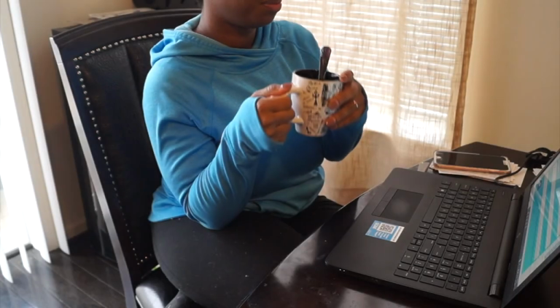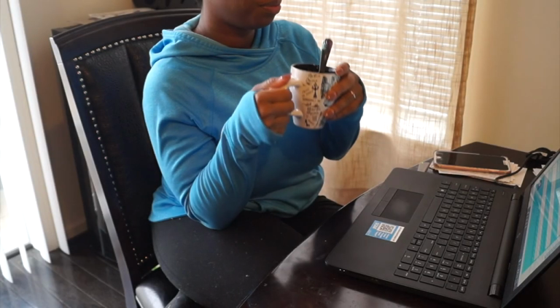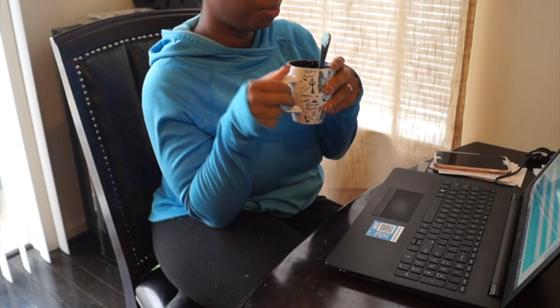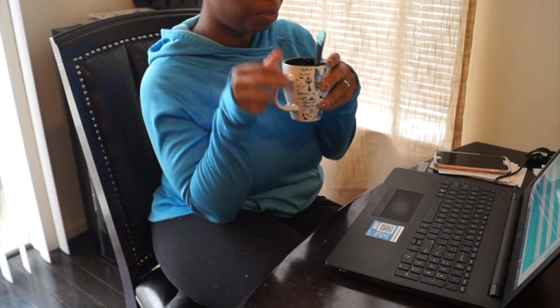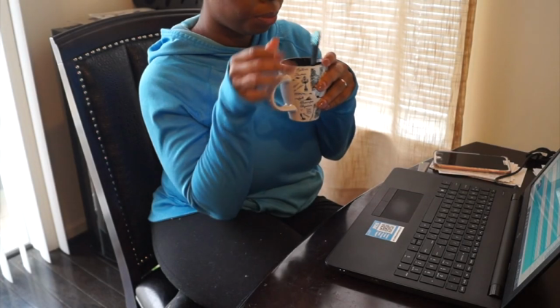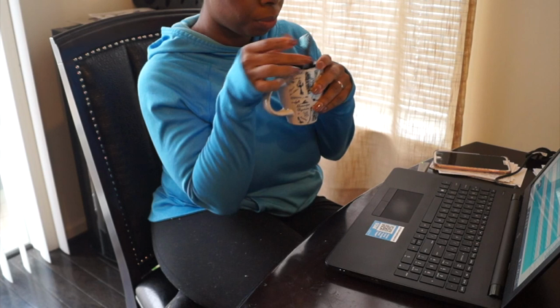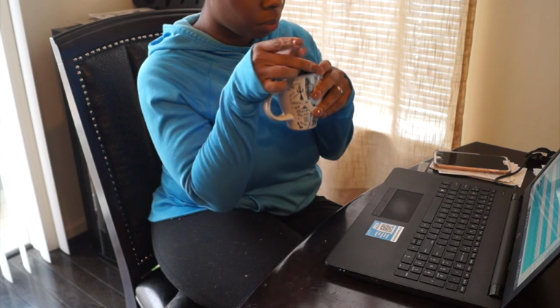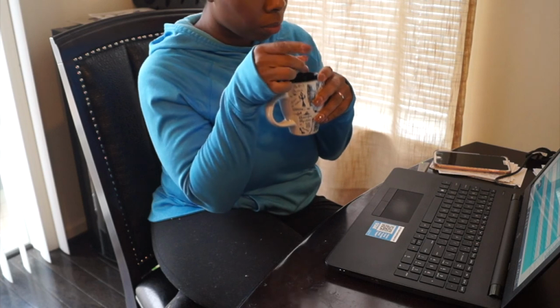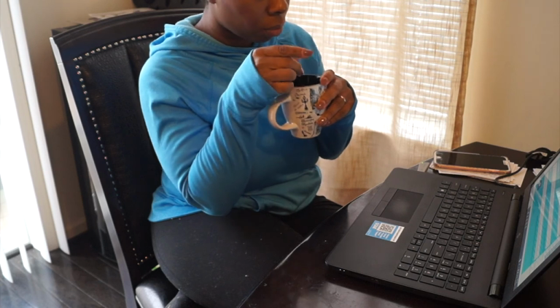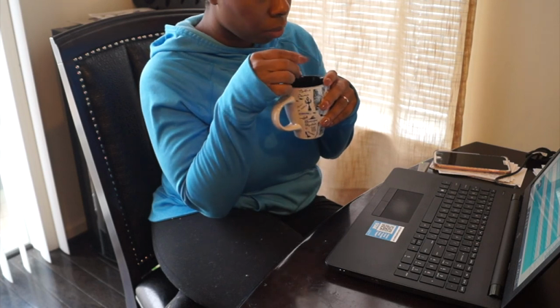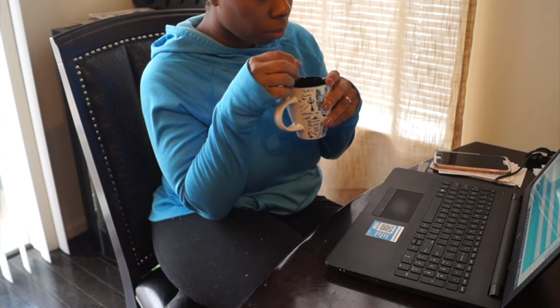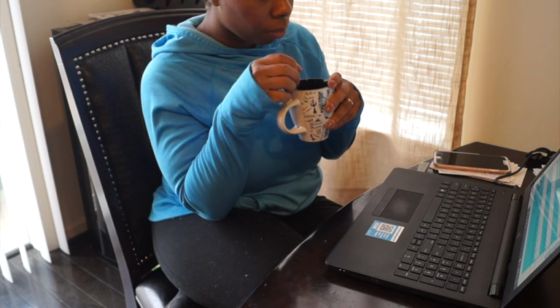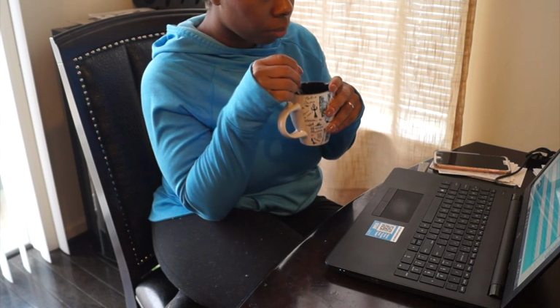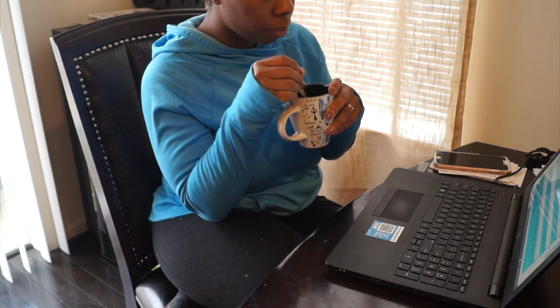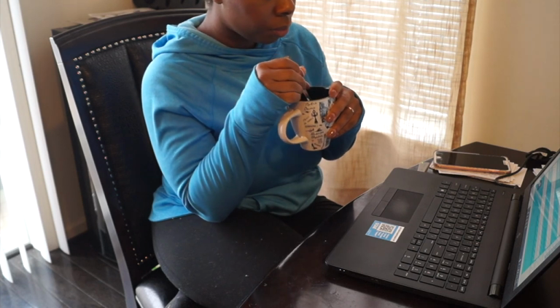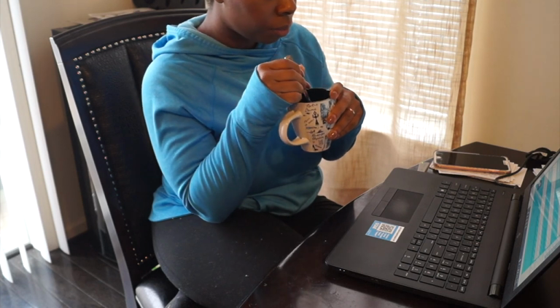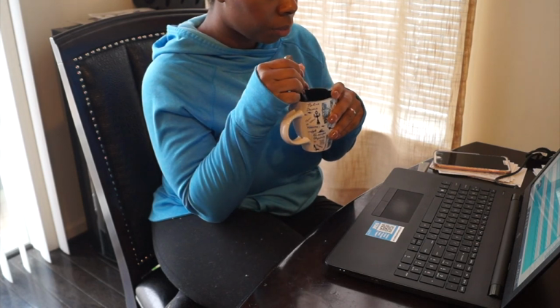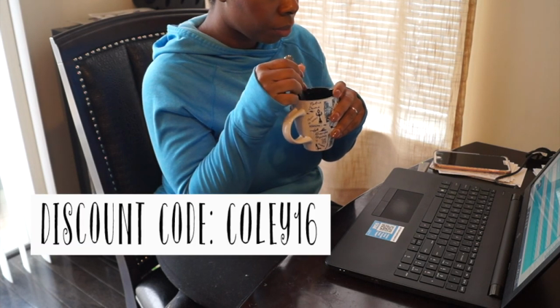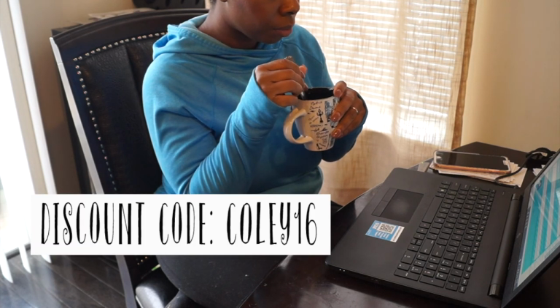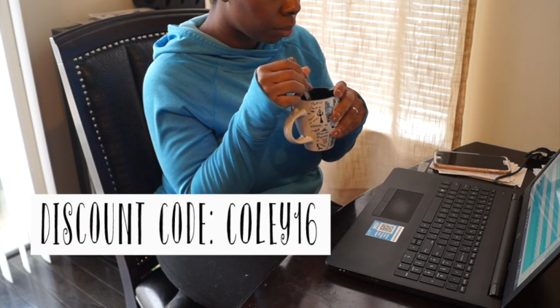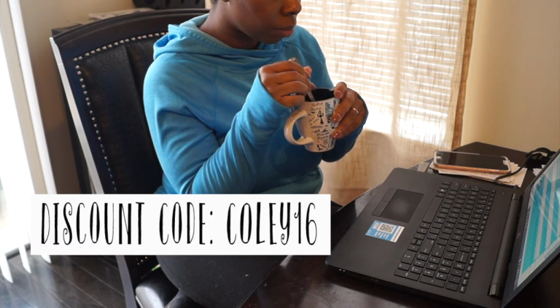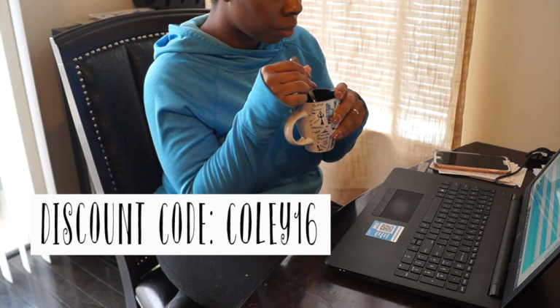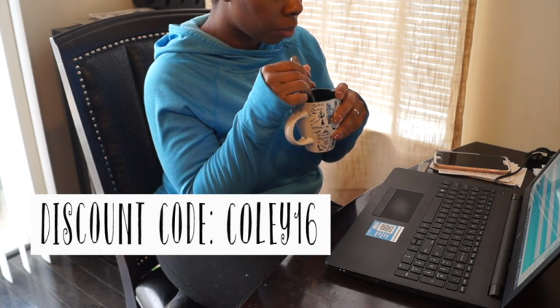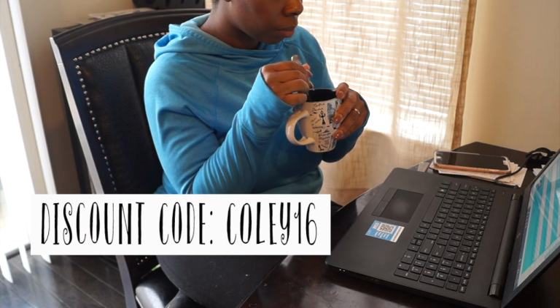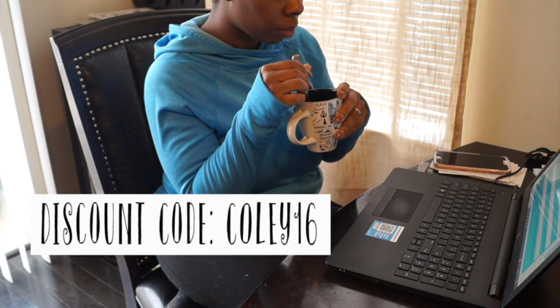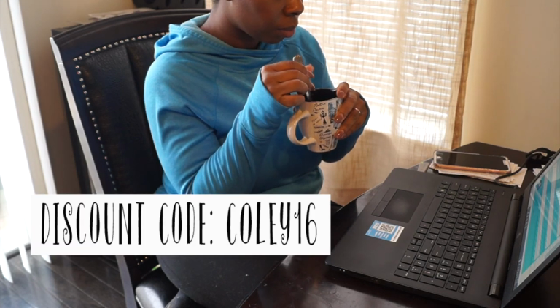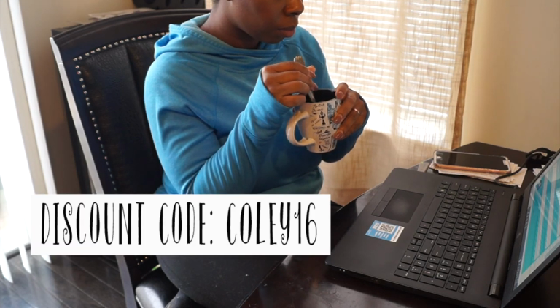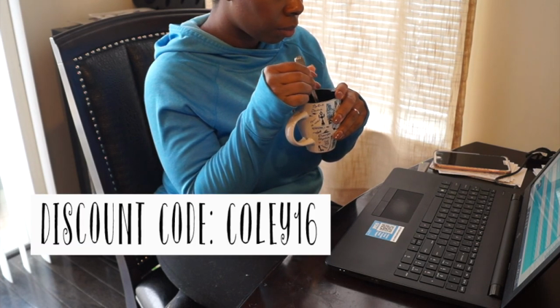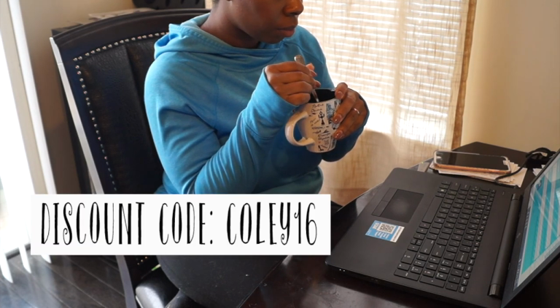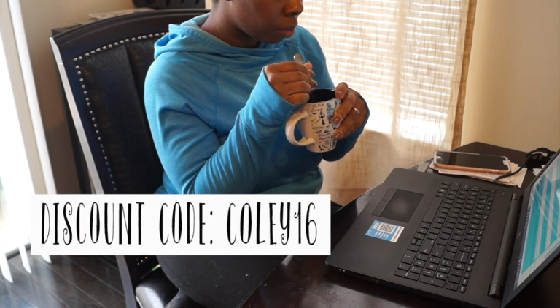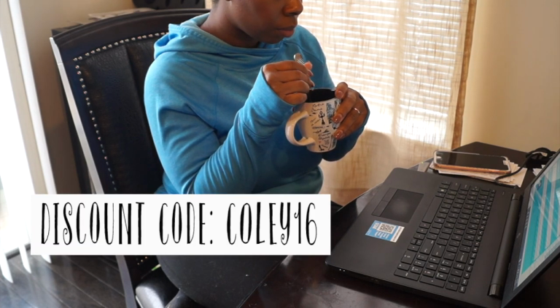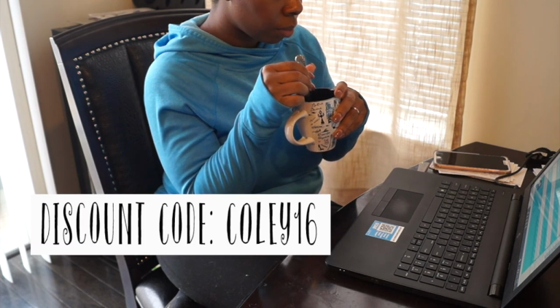If you're interested in trying this tea, I have a discount code that gives you 10% off, and there's also a link below.